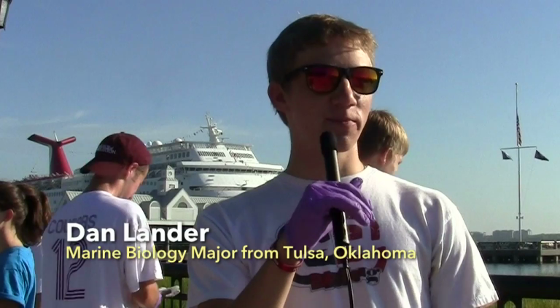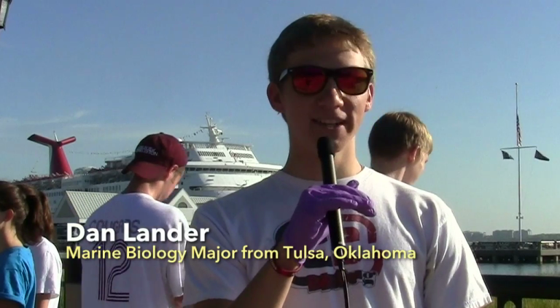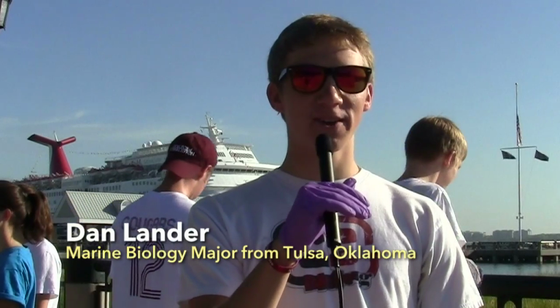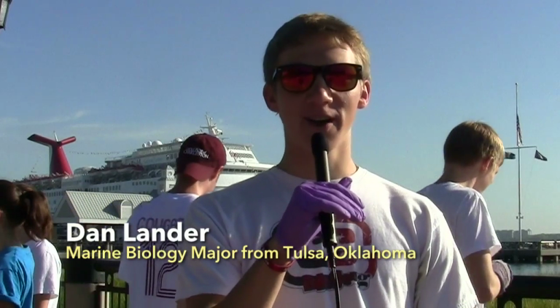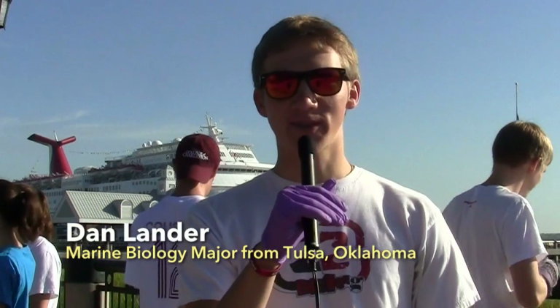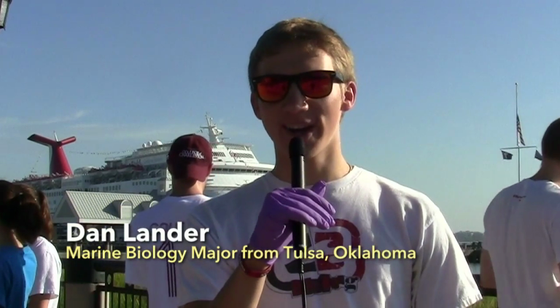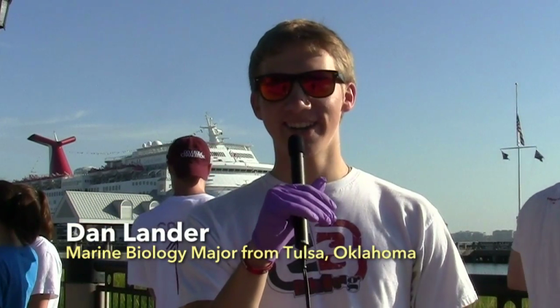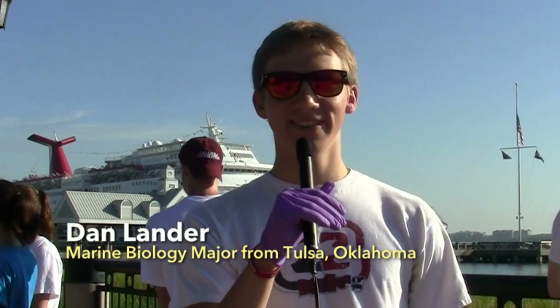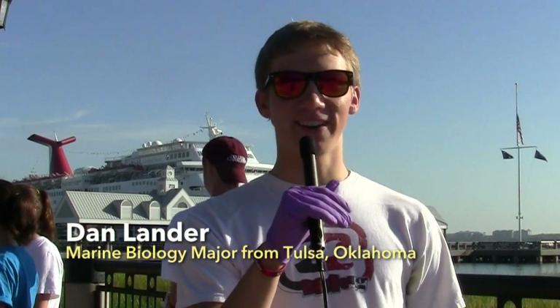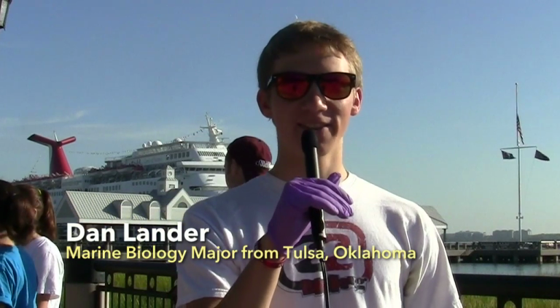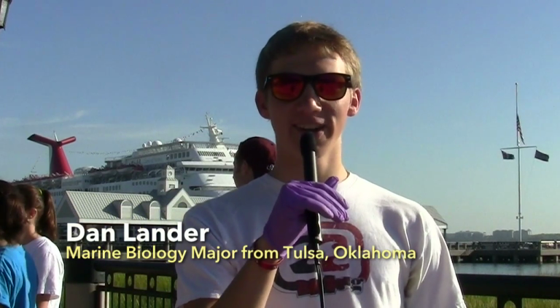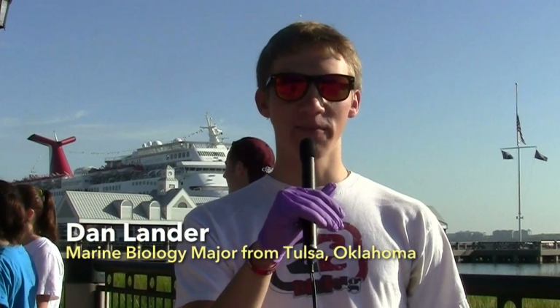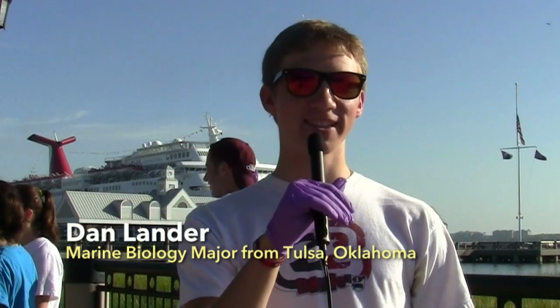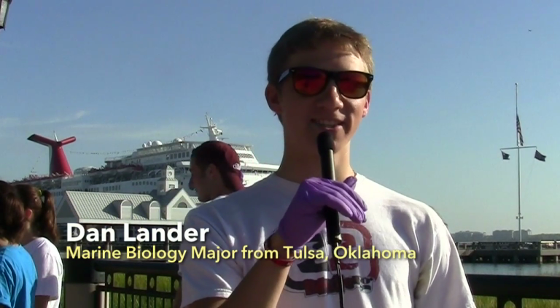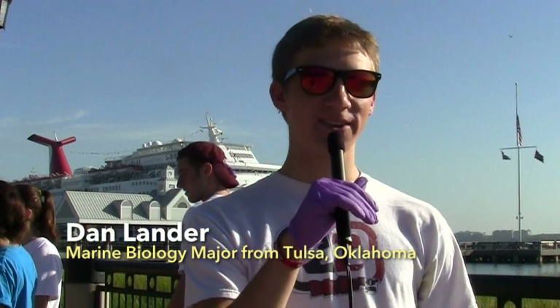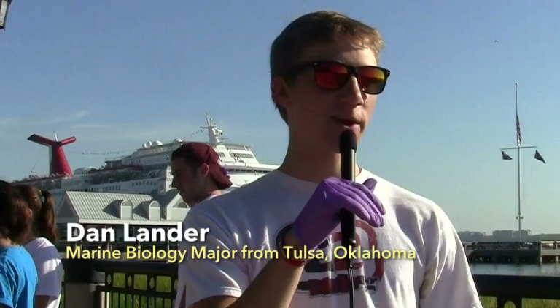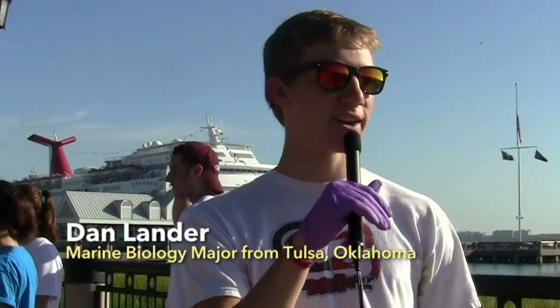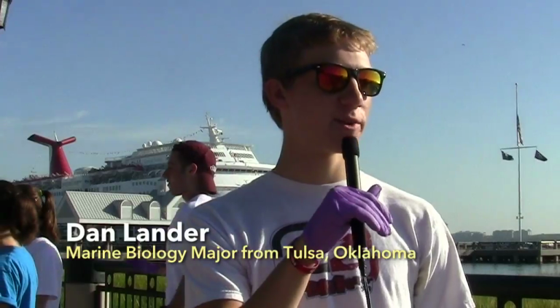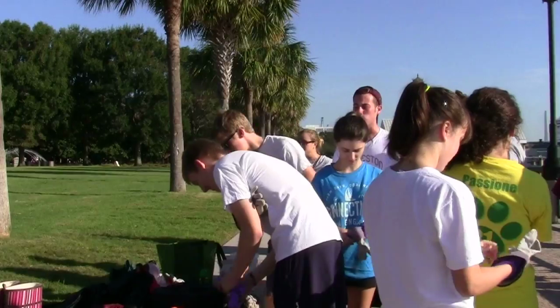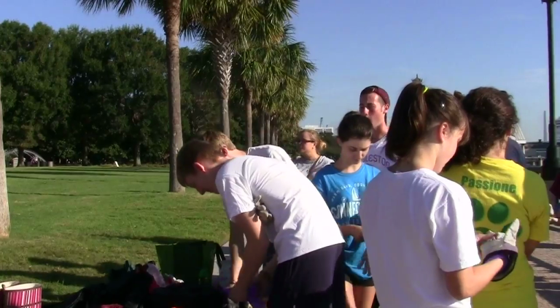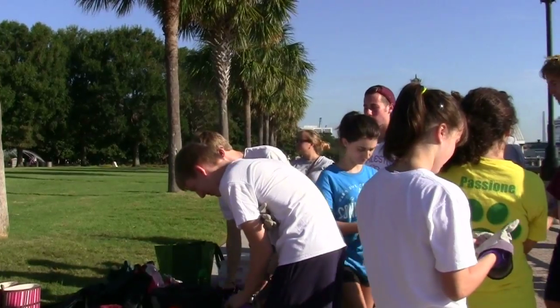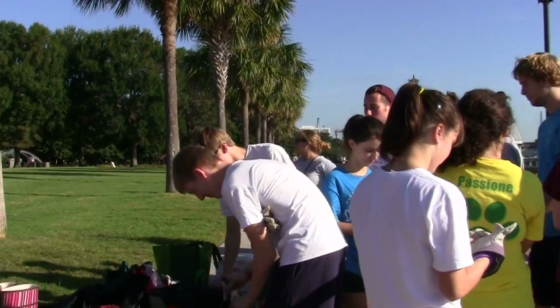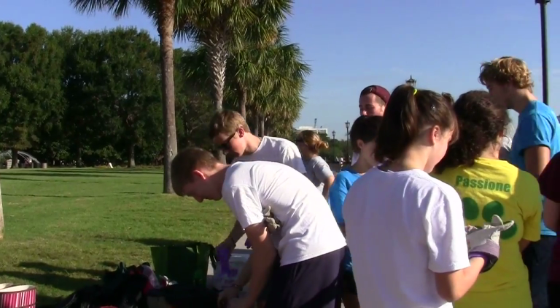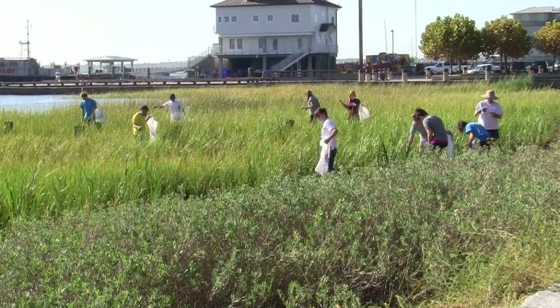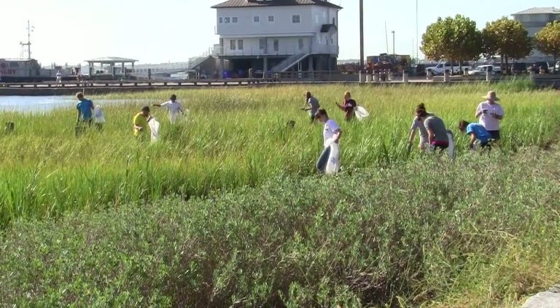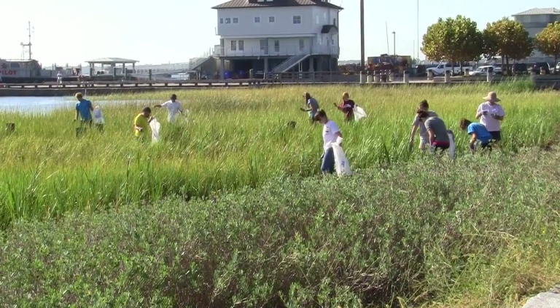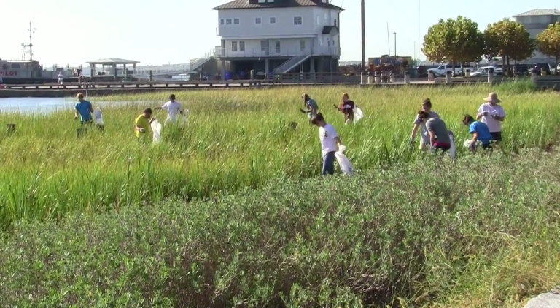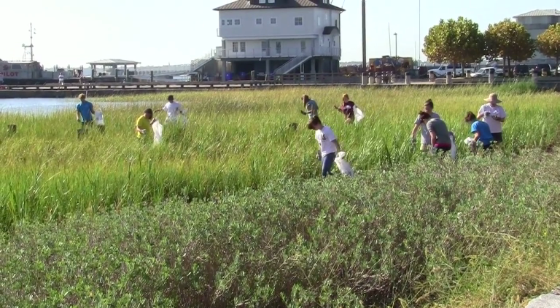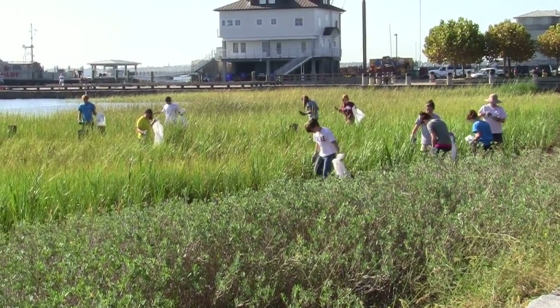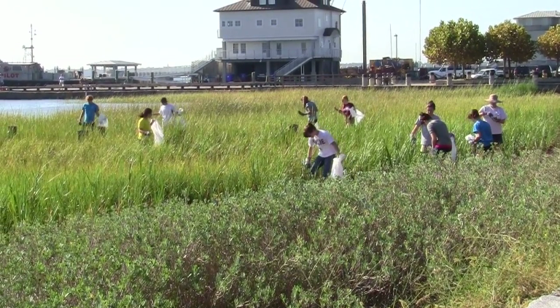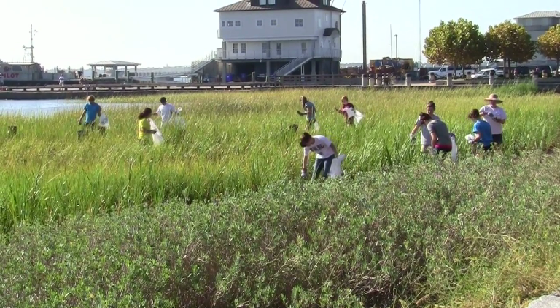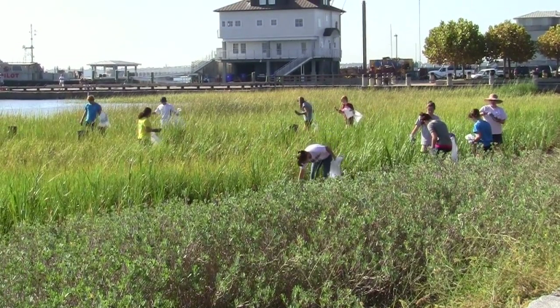My day started off just walking here around 8:30. We met the cistern coming down here to pick up some trash — really excited, and it should be a great experience.